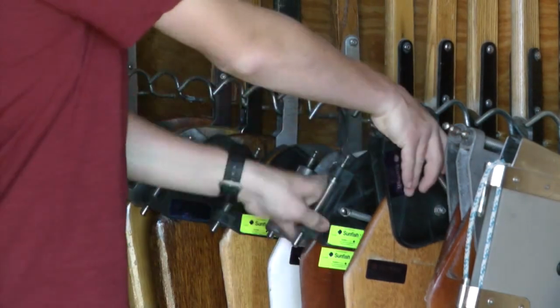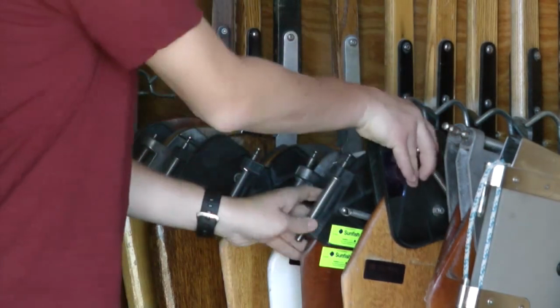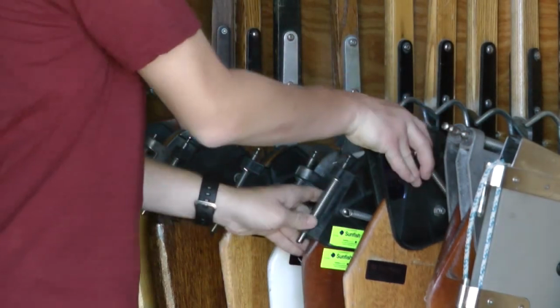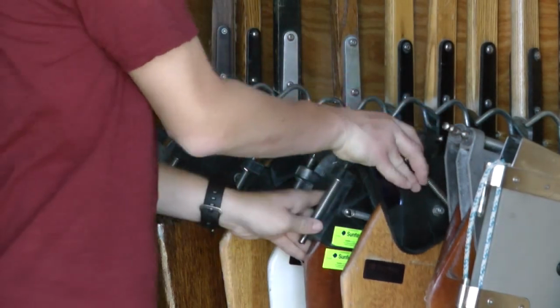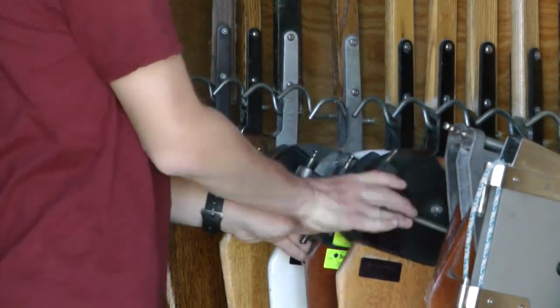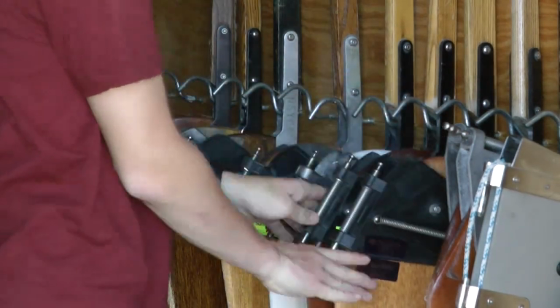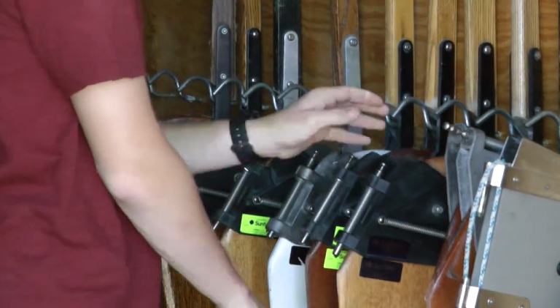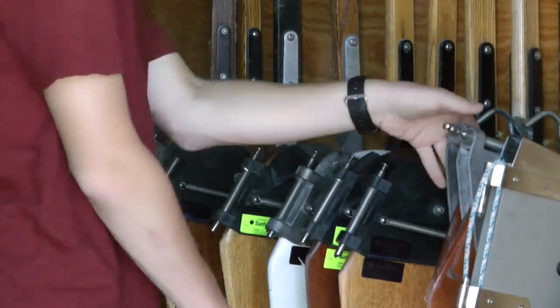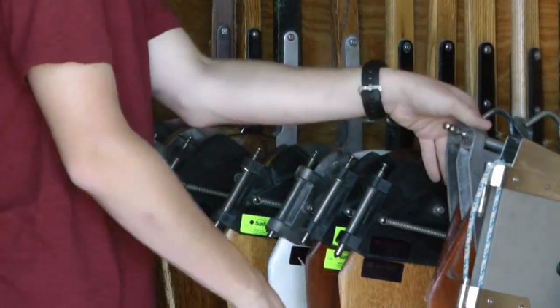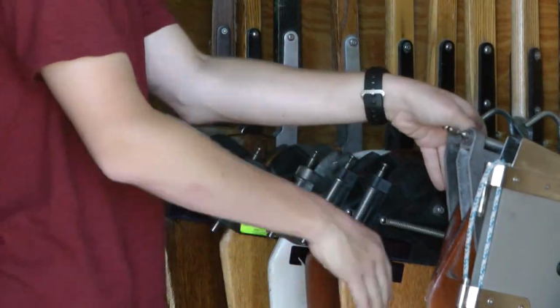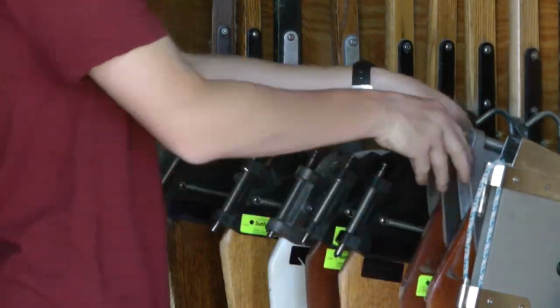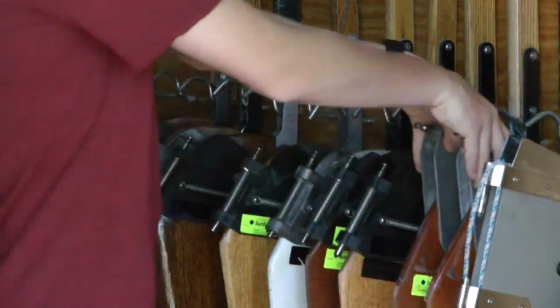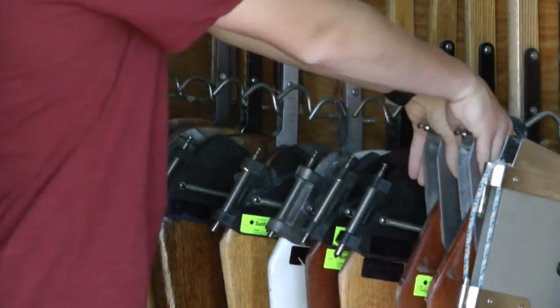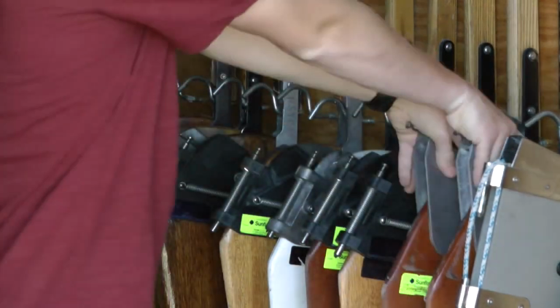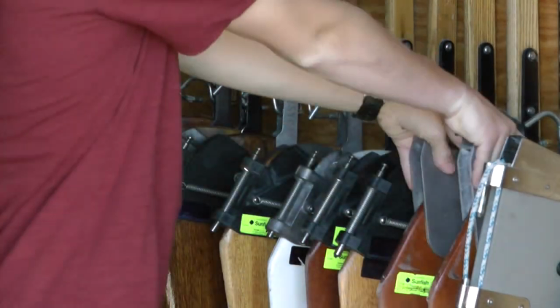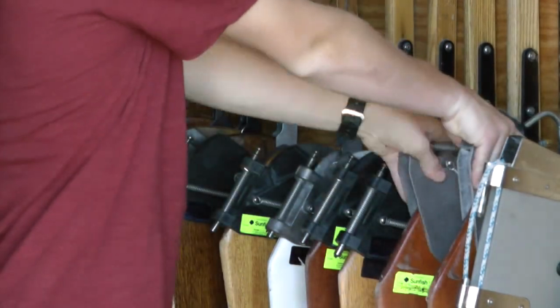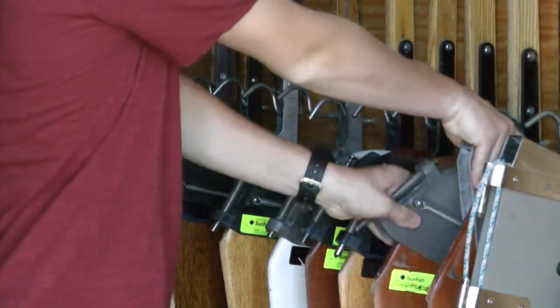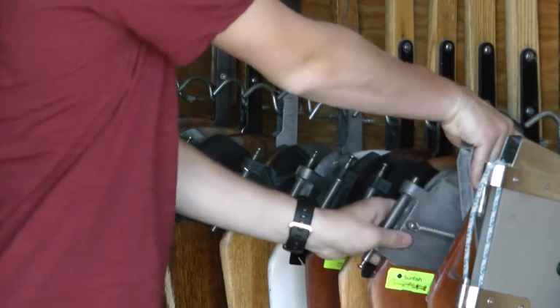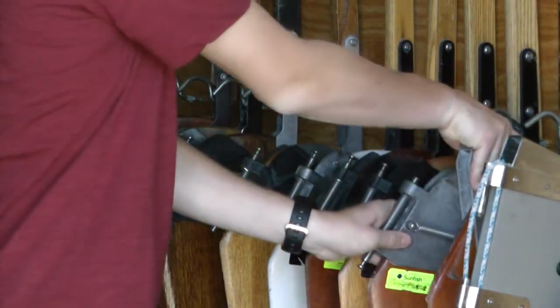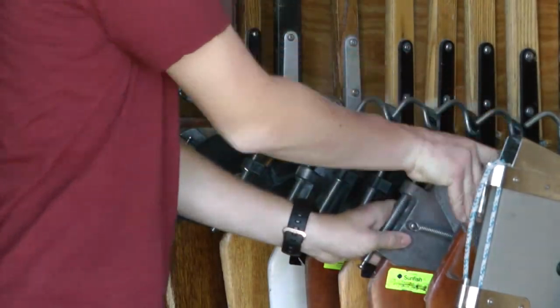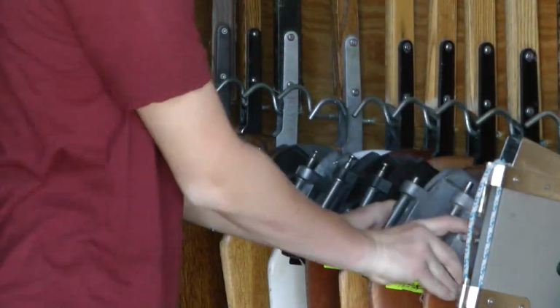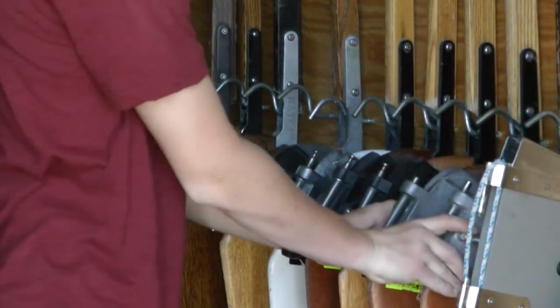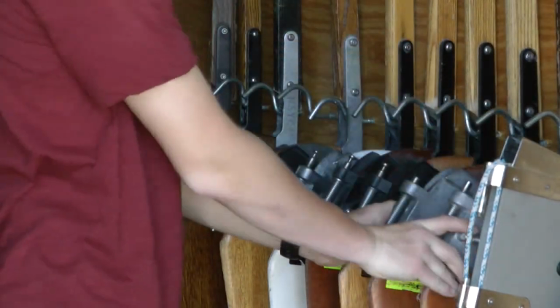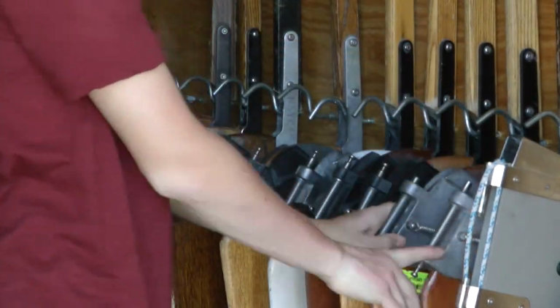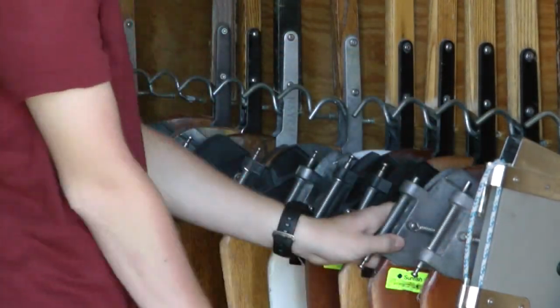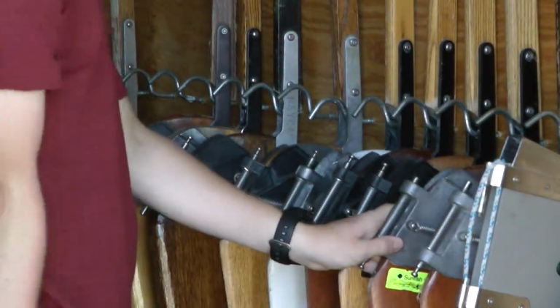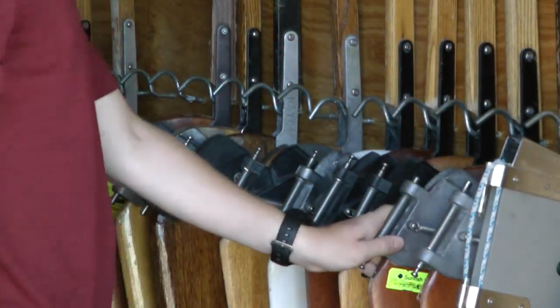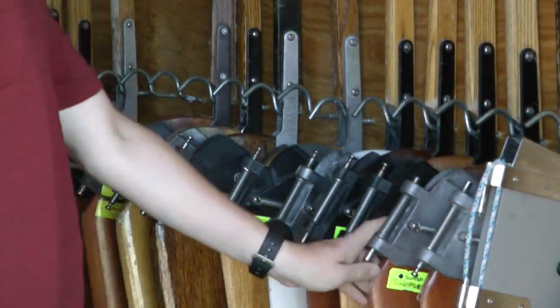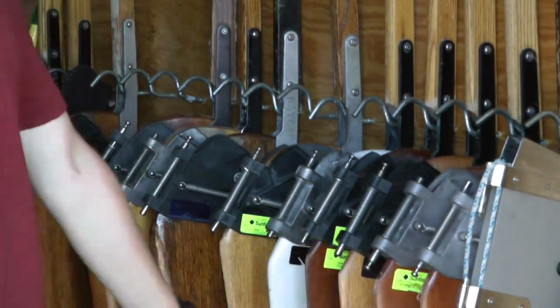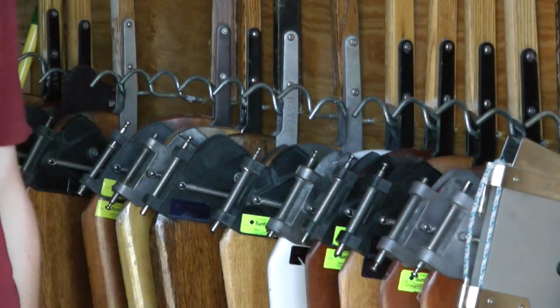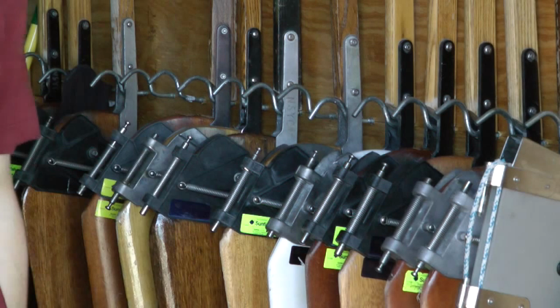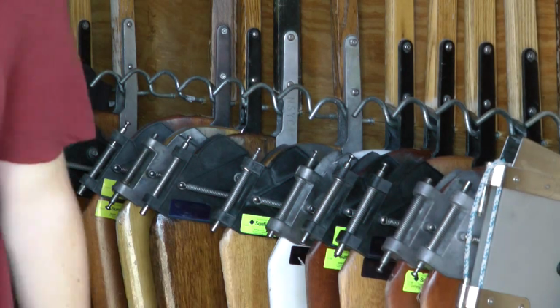If you have any questions about any part of the rigging process, ask one of the club's instructors.